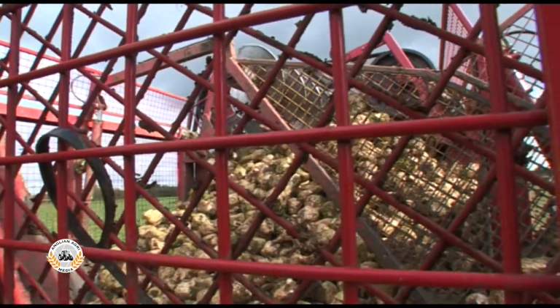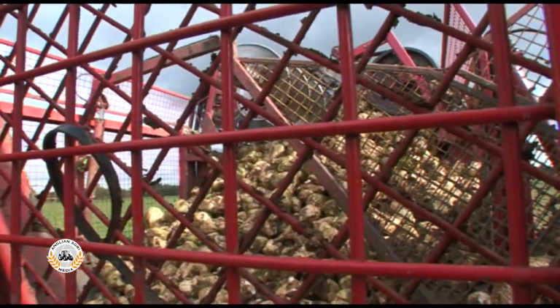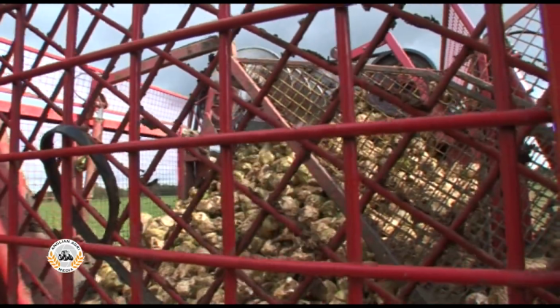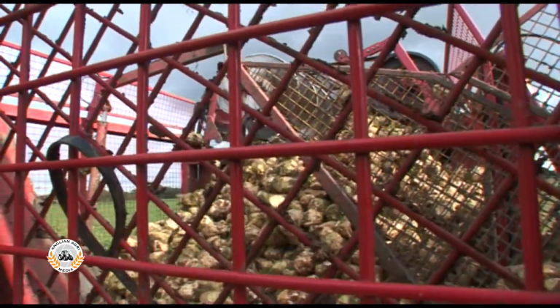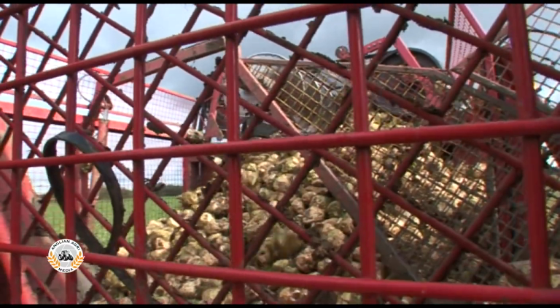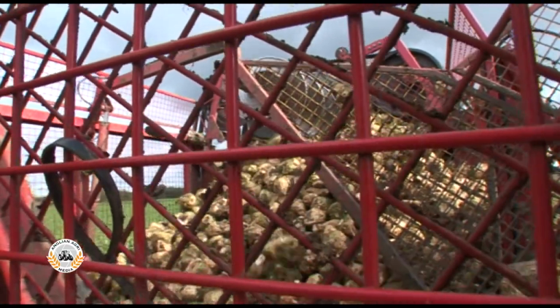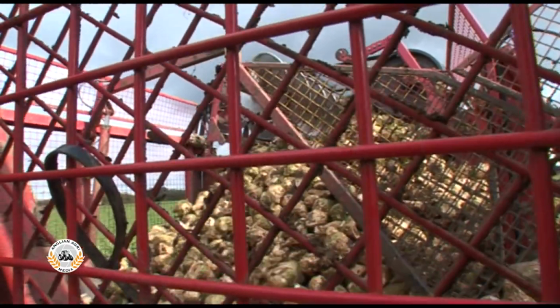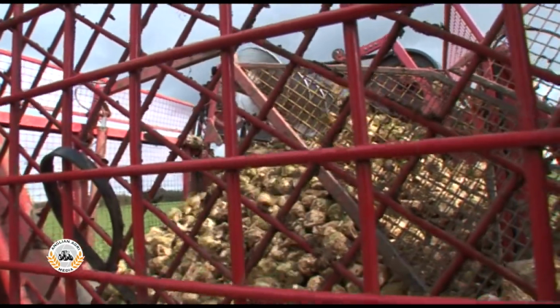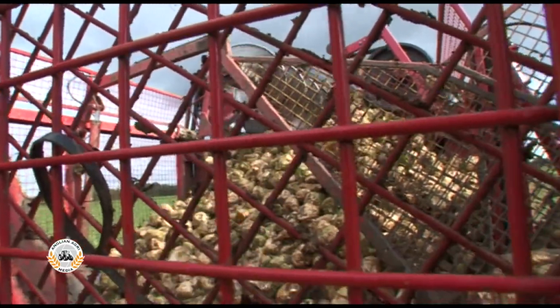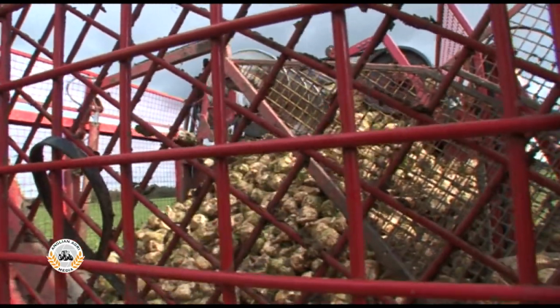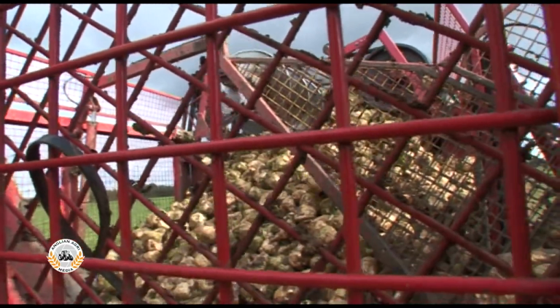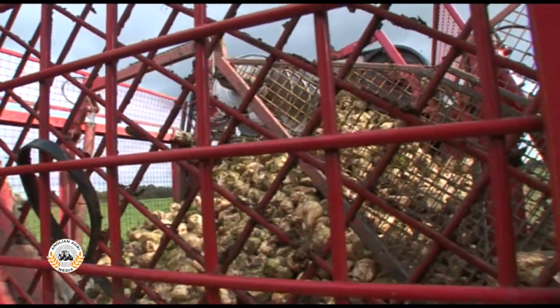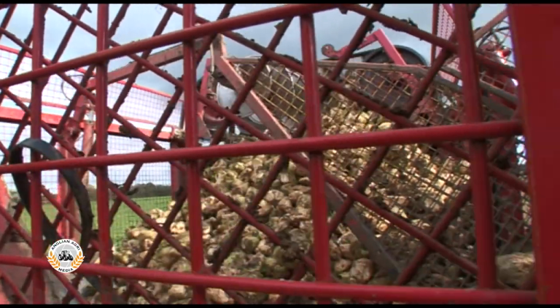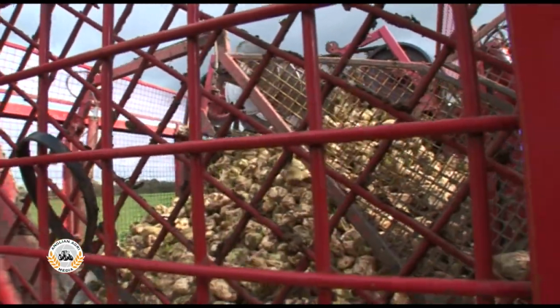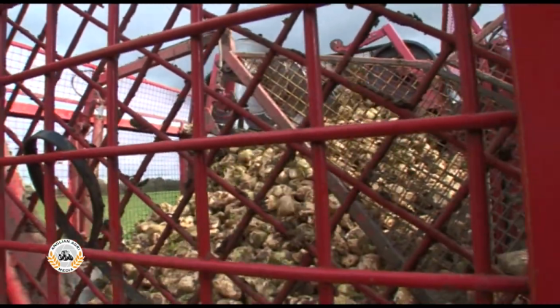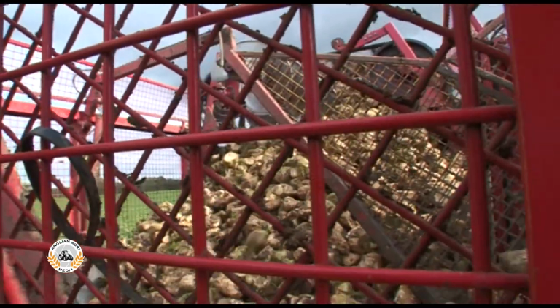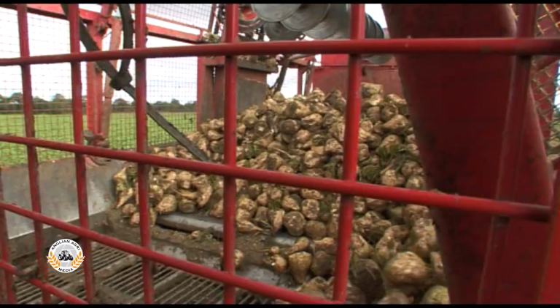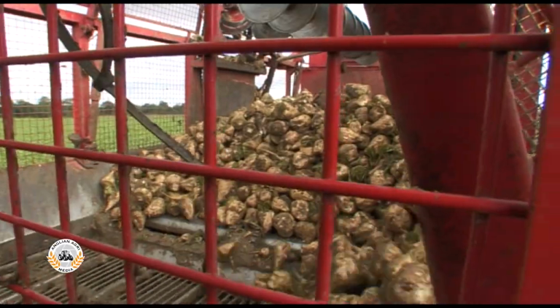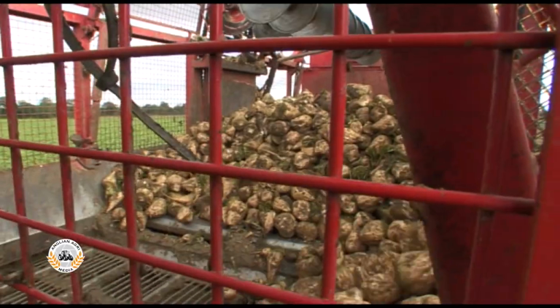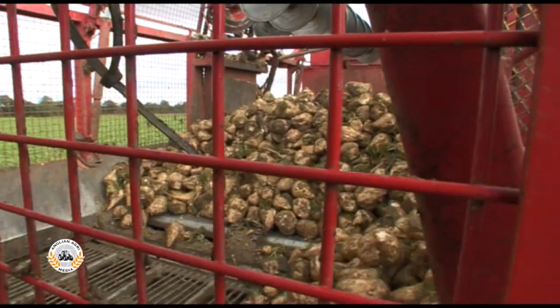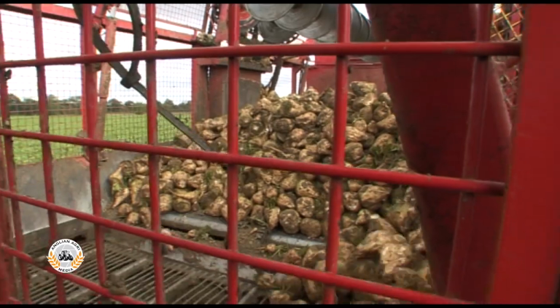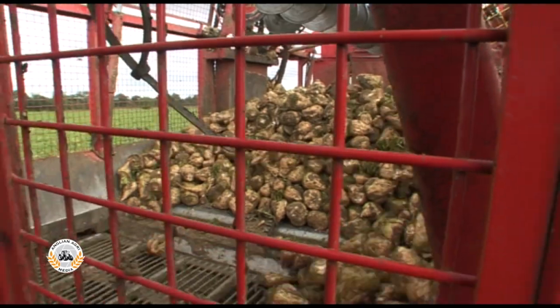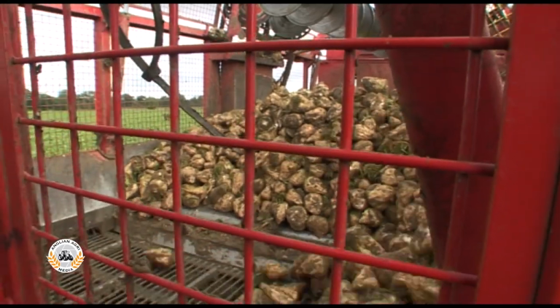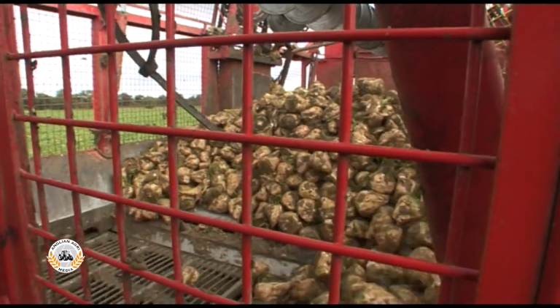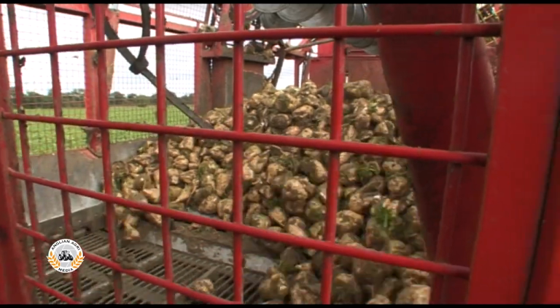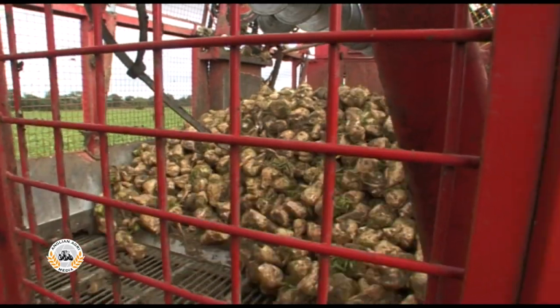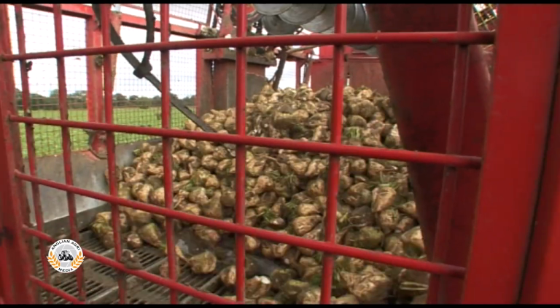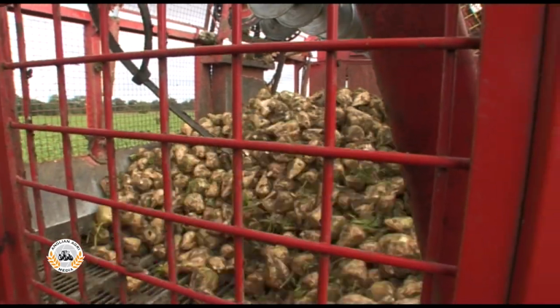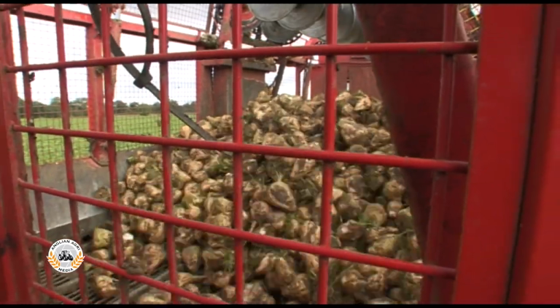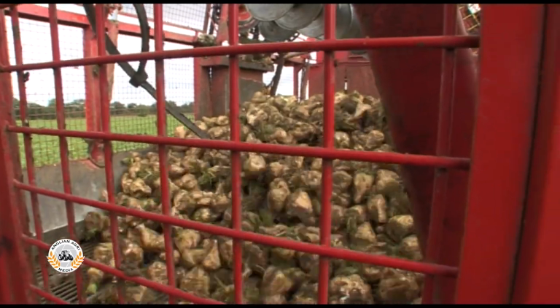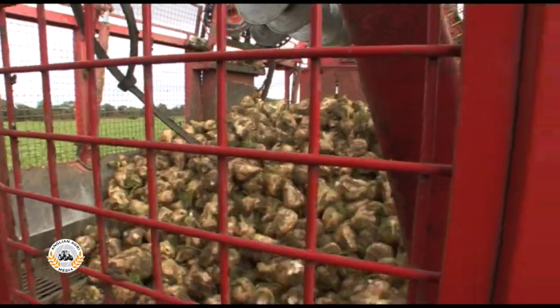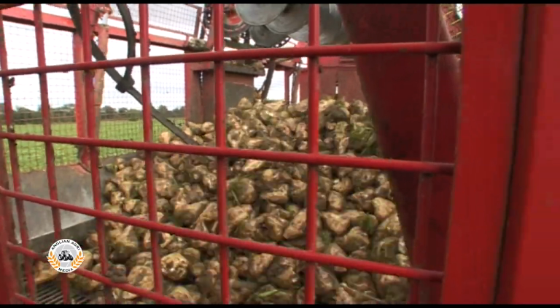Tank capacity is 26 tonnes, although a 33-tonne tank was also offered.